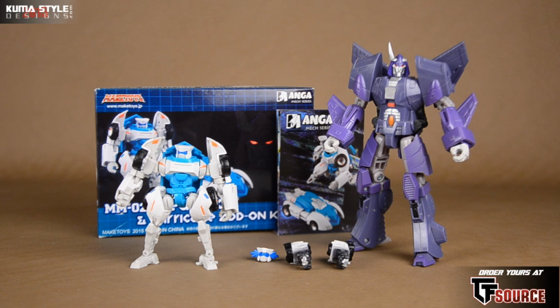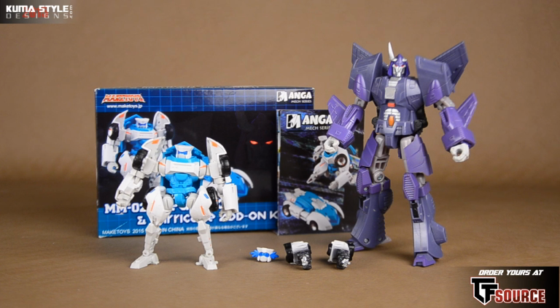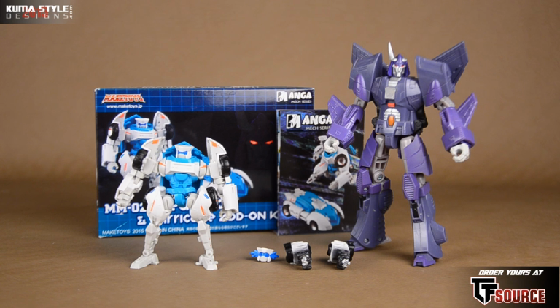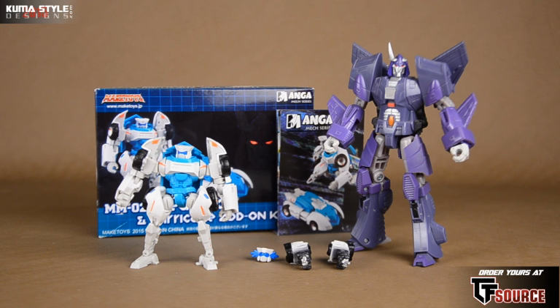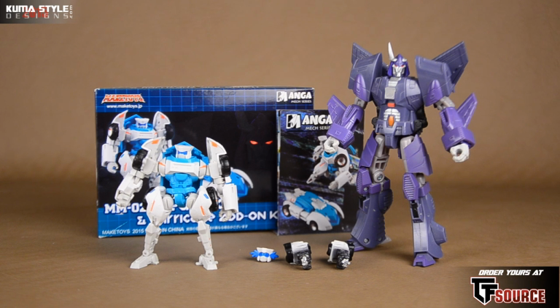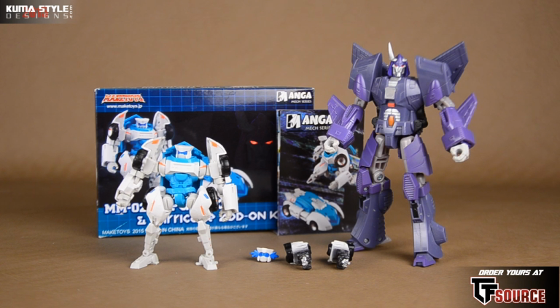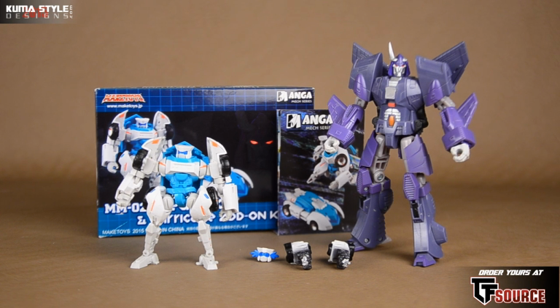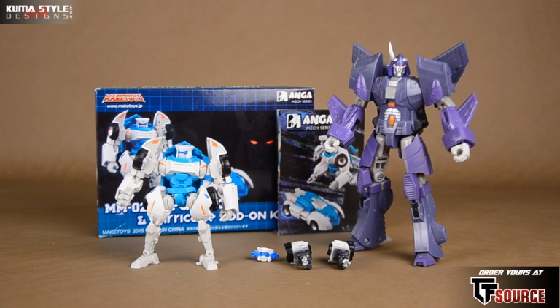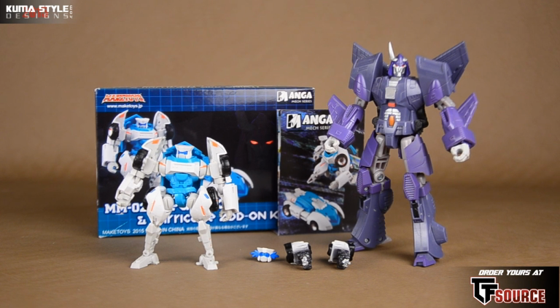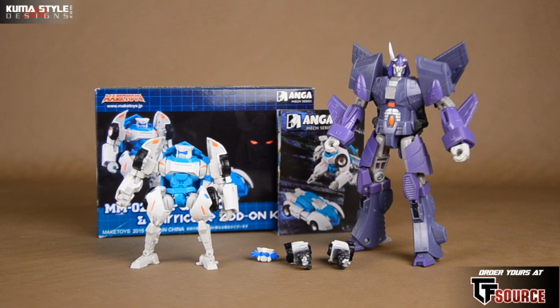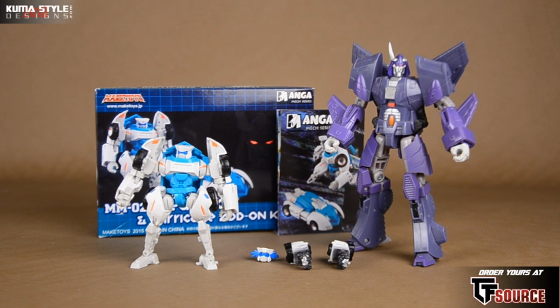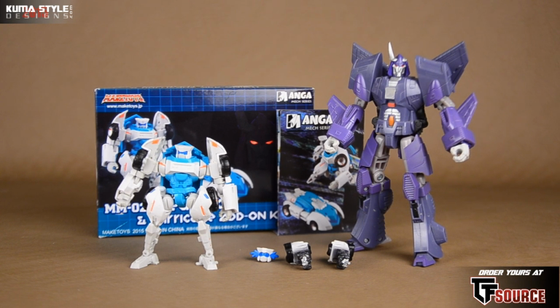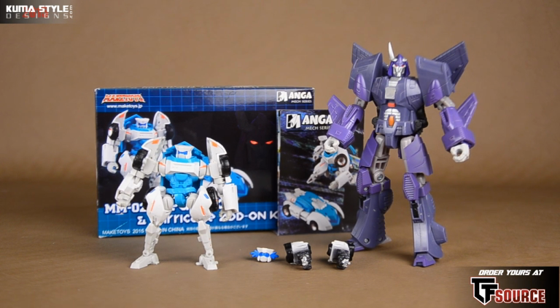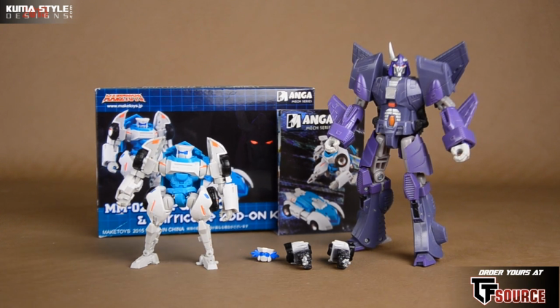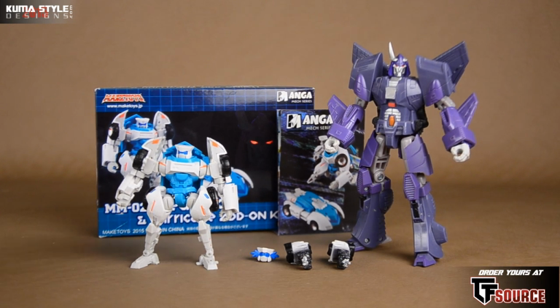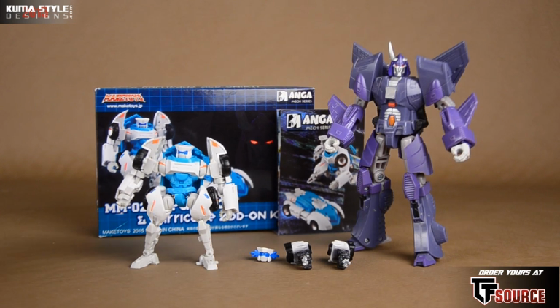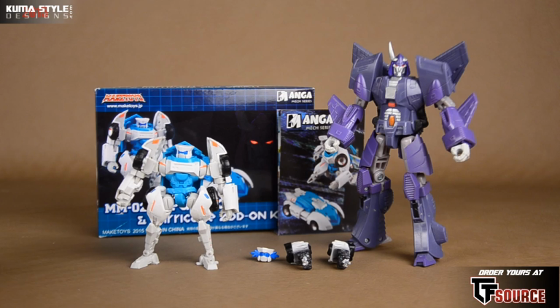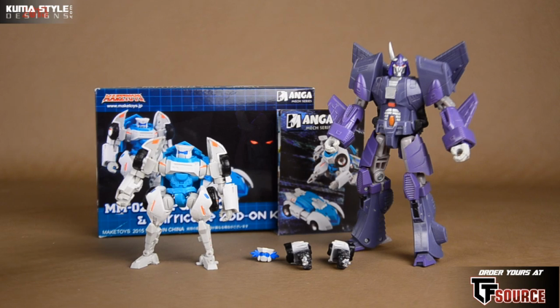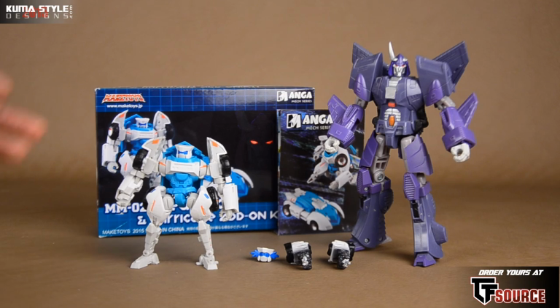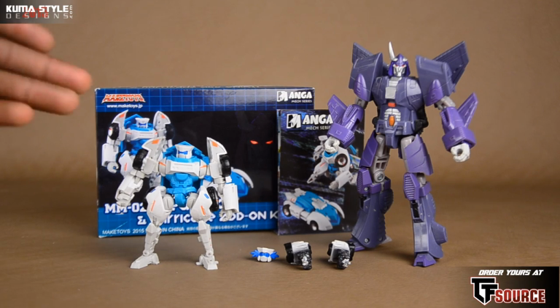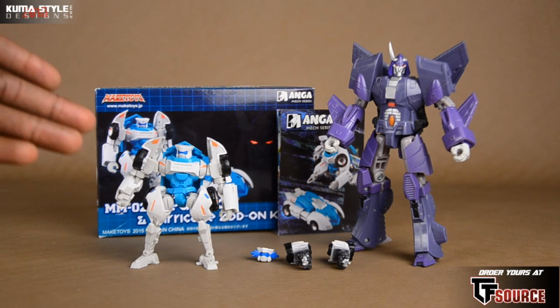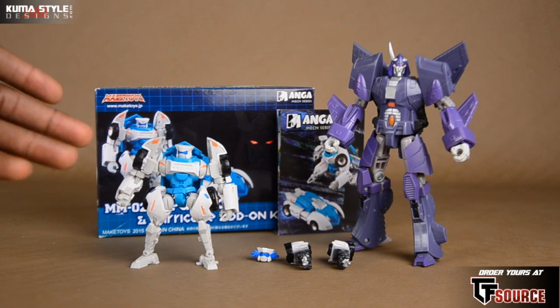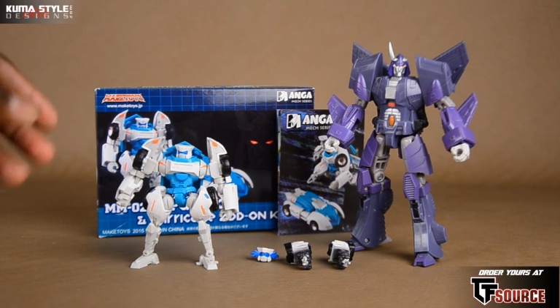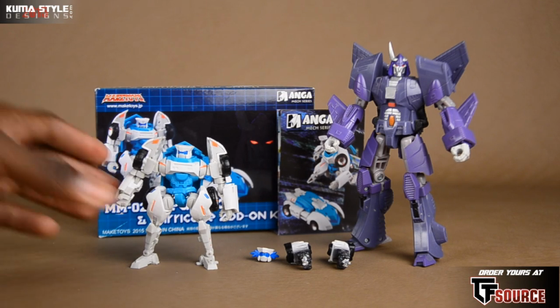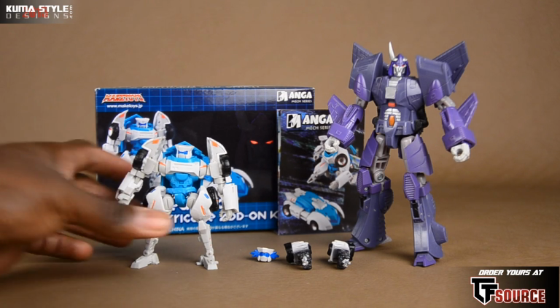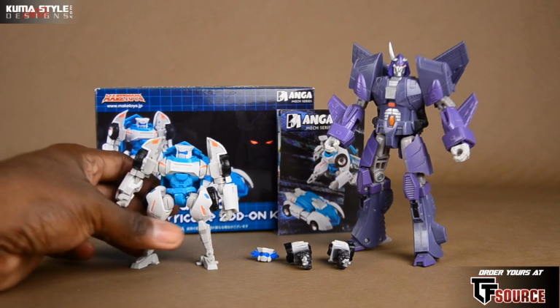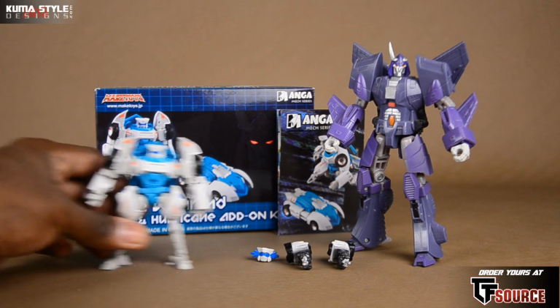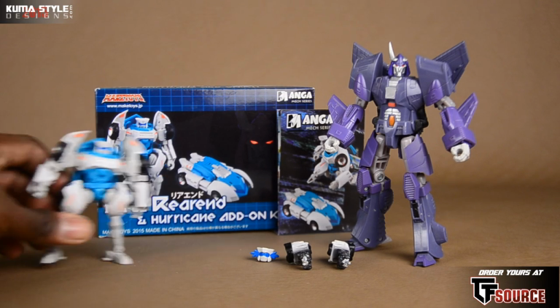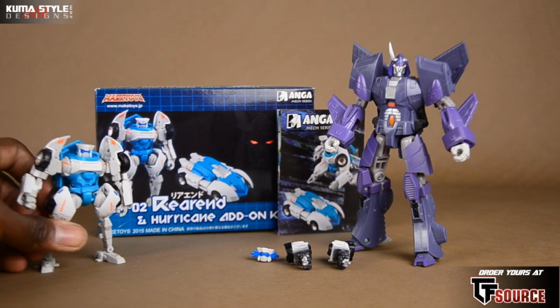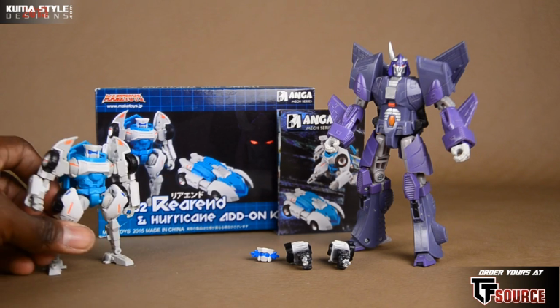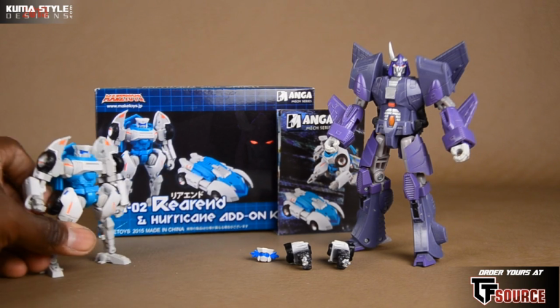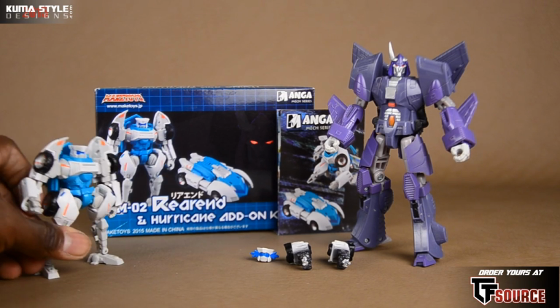Hey guys, welcome back to KumaStyle Reviews. What we're taking a look at is Make Toys, their Manga Mech Series, MMO2.